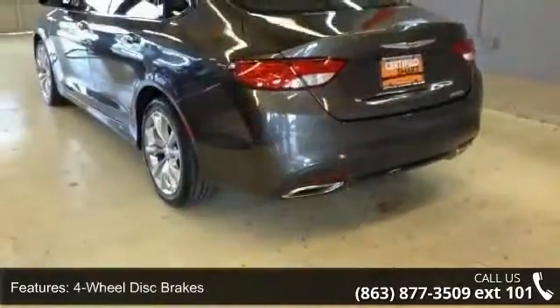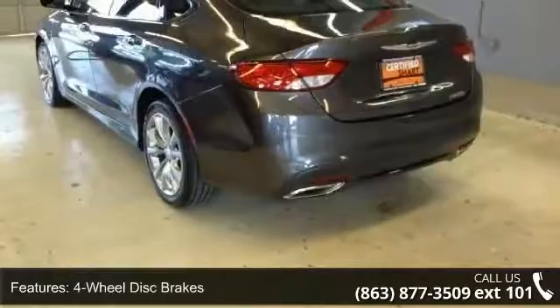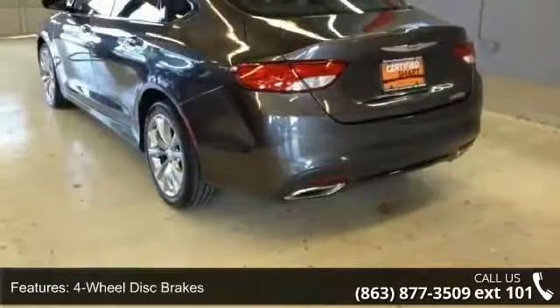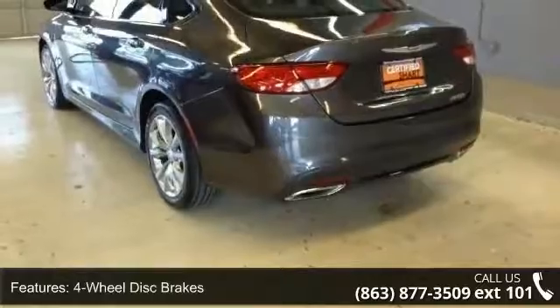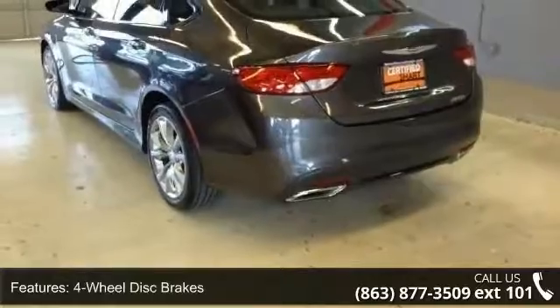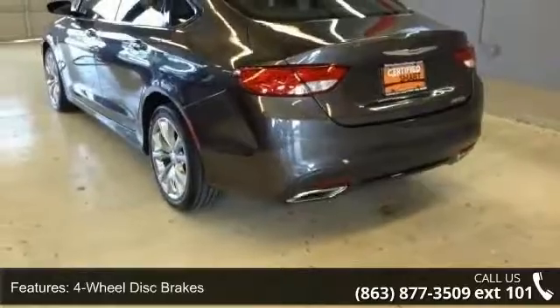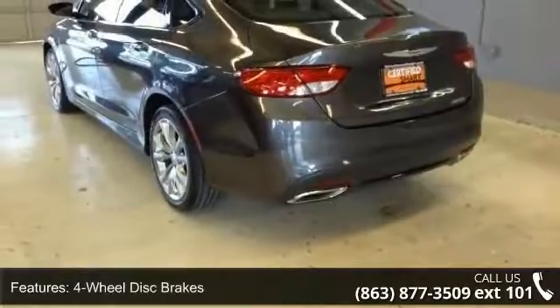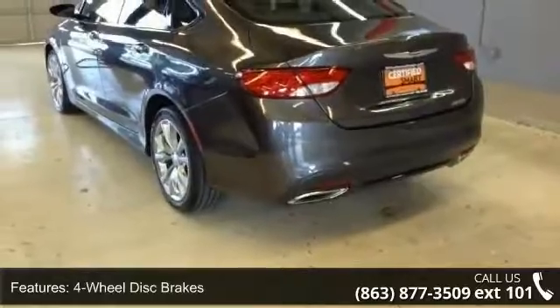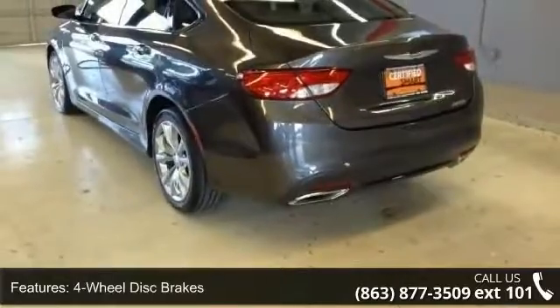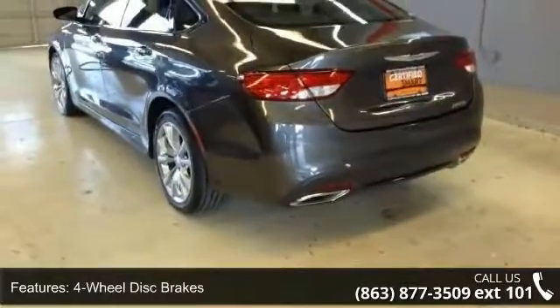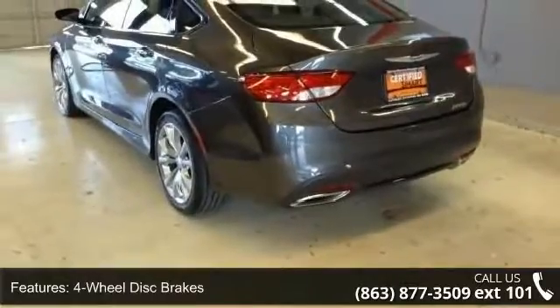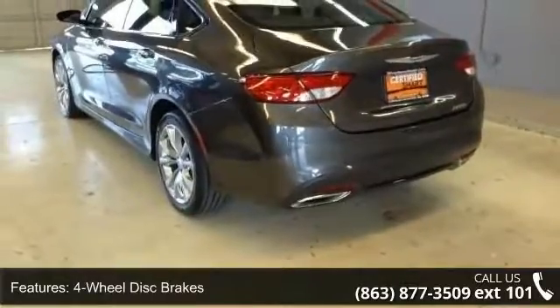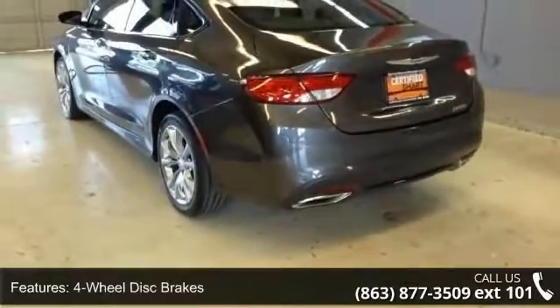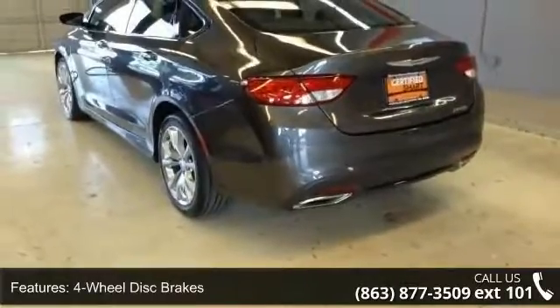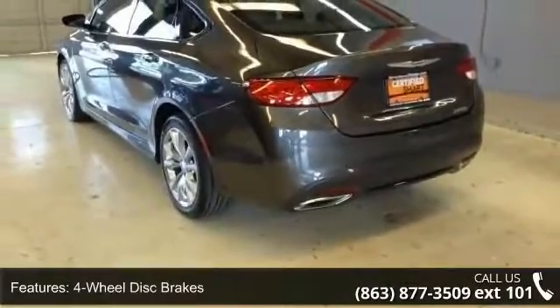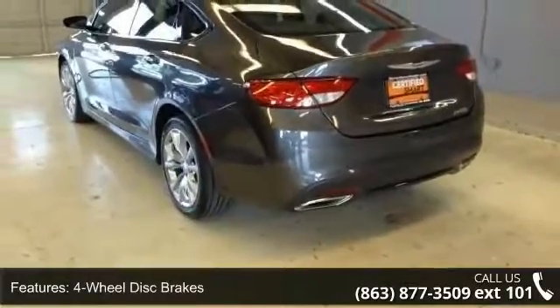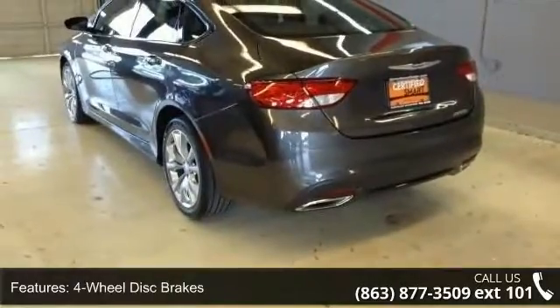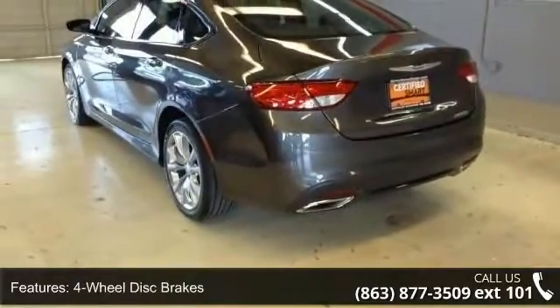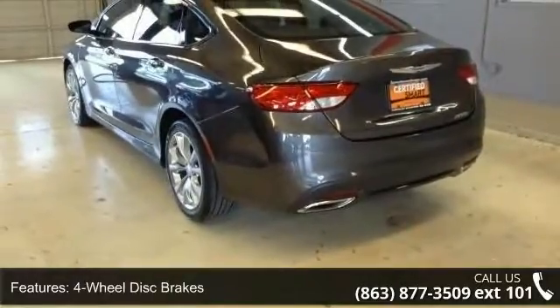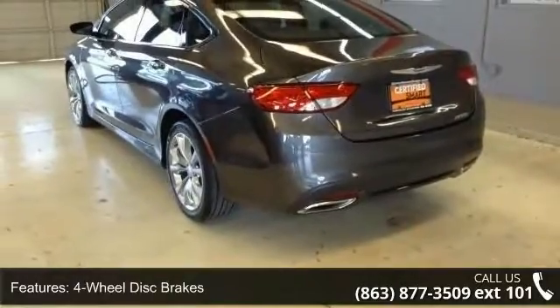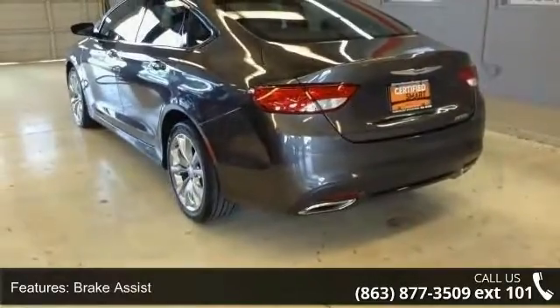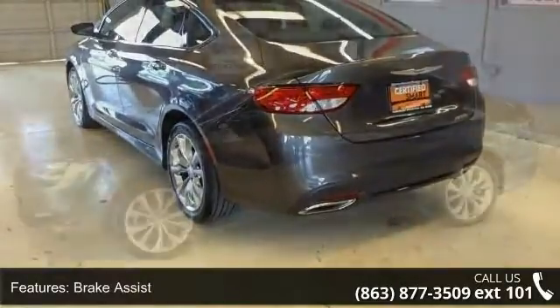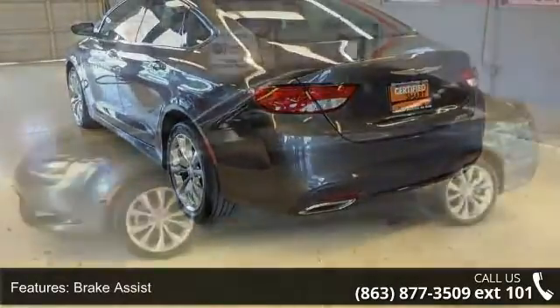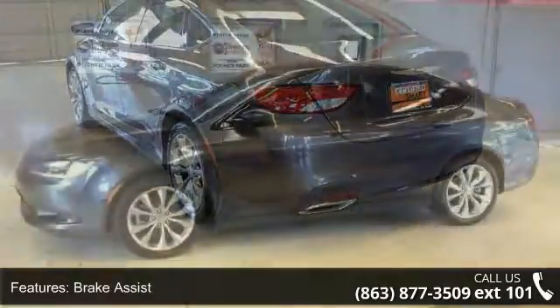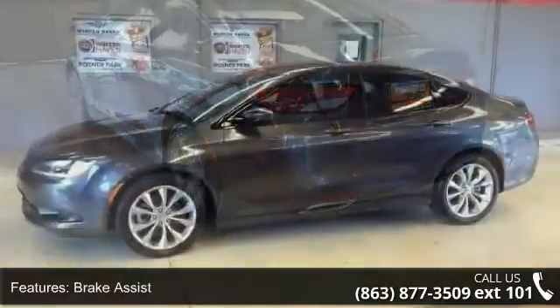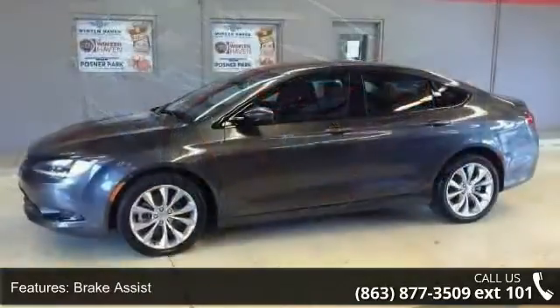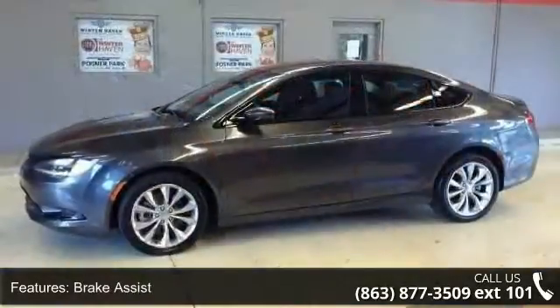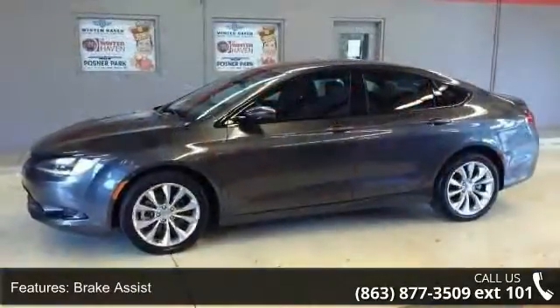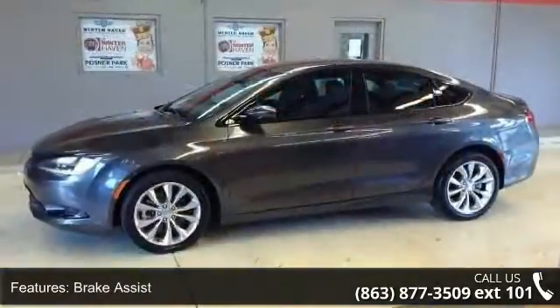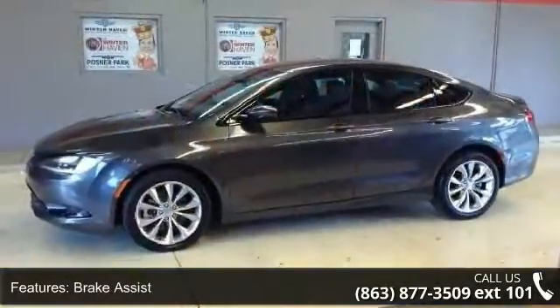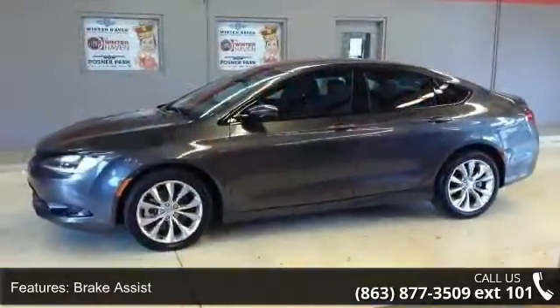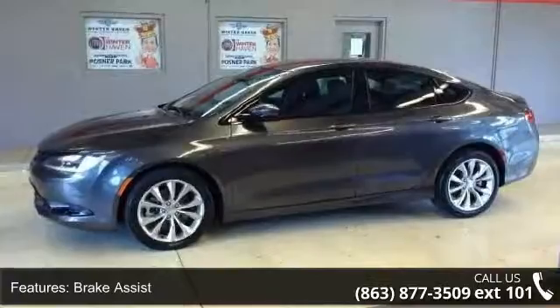Brake assist, aluminum wheels, rear defrost, automatic headlights and fog lamps.